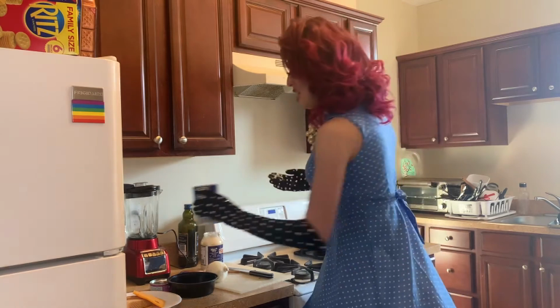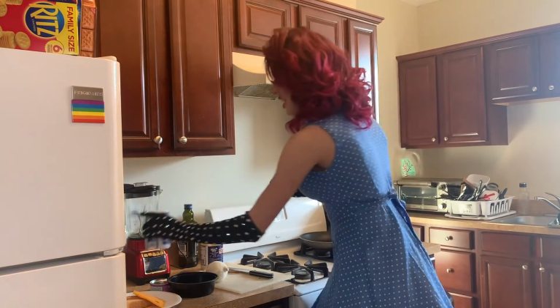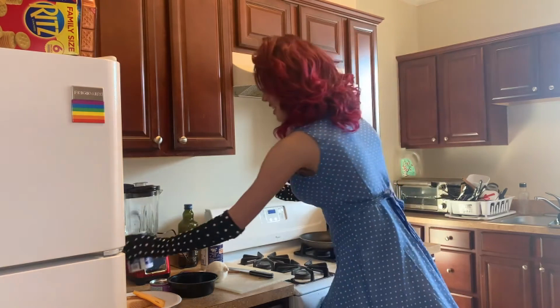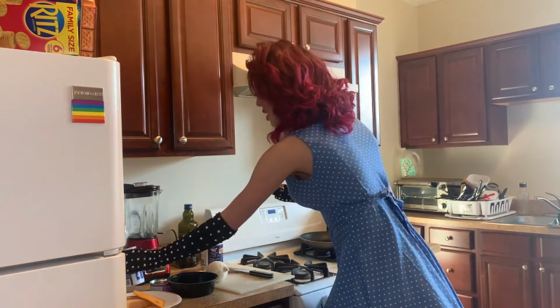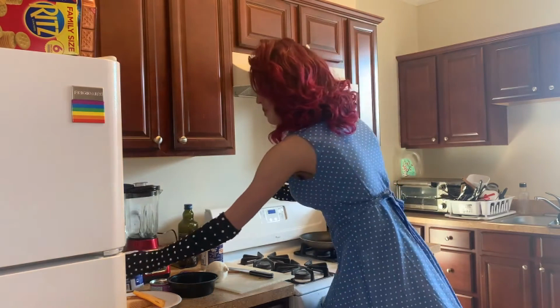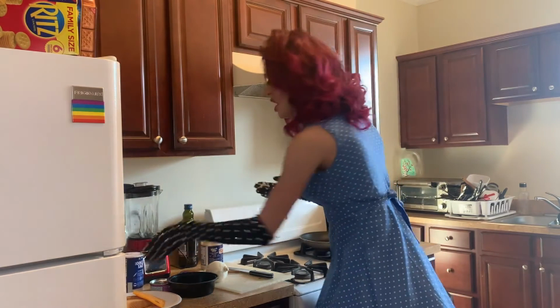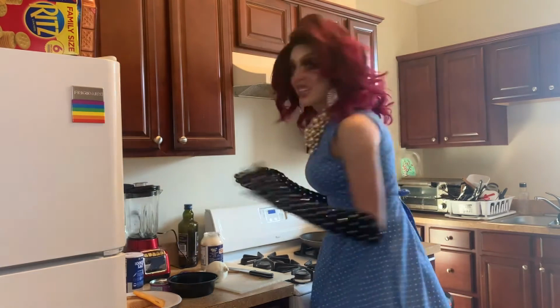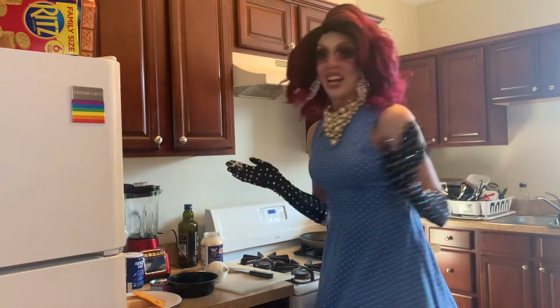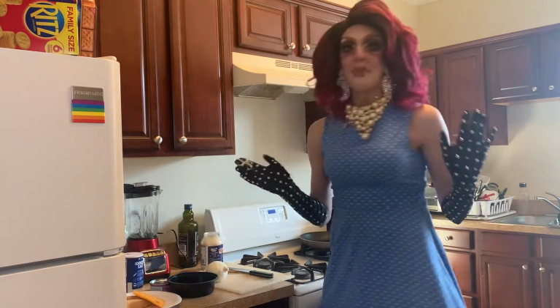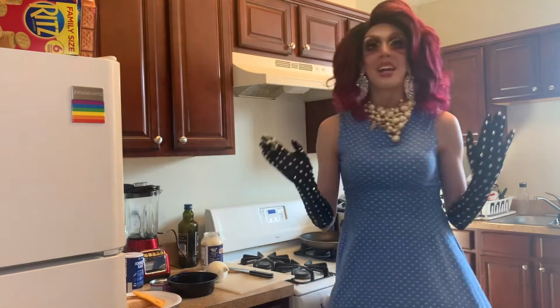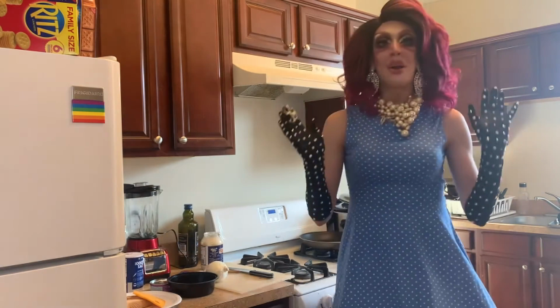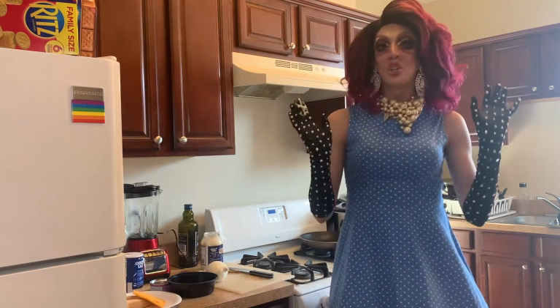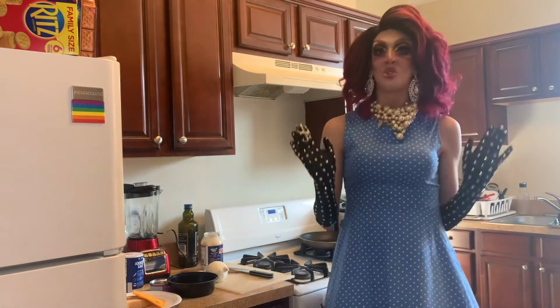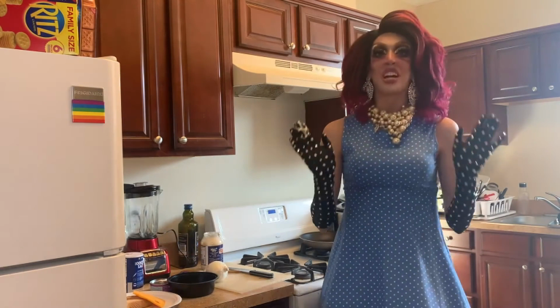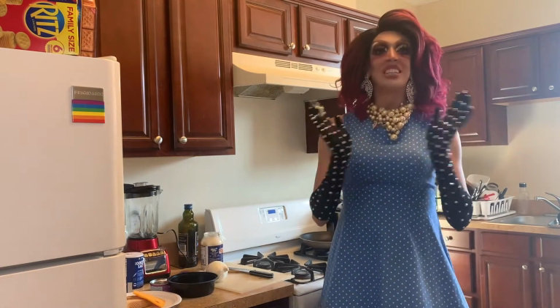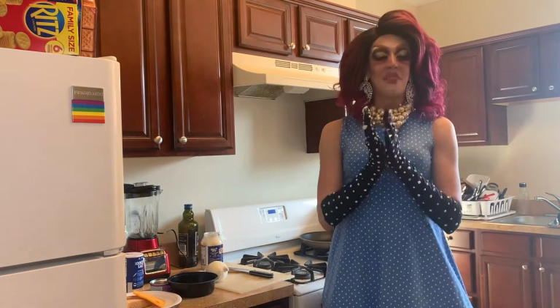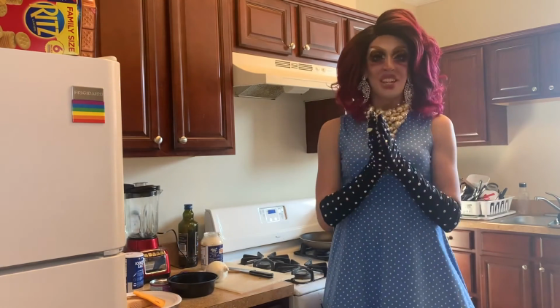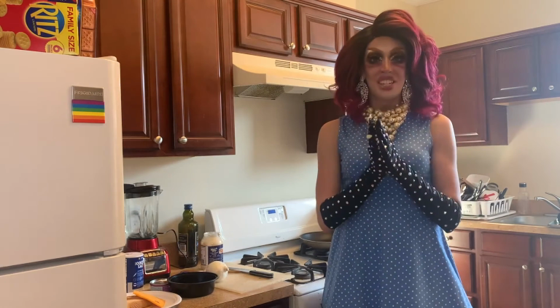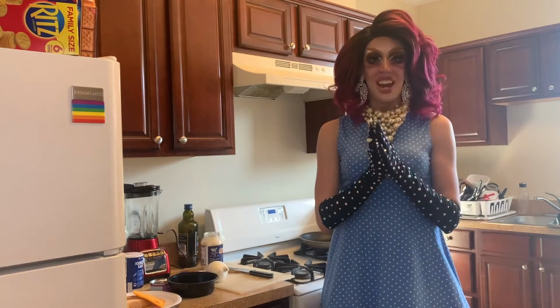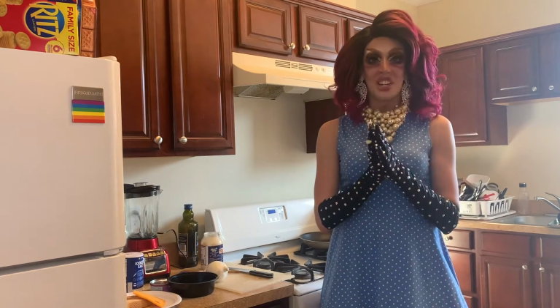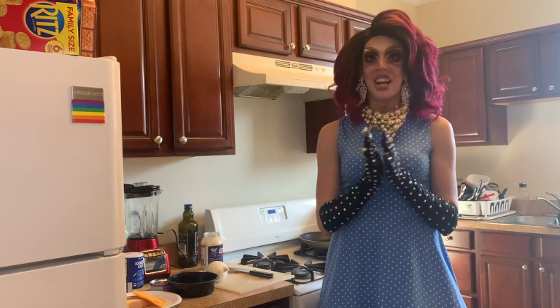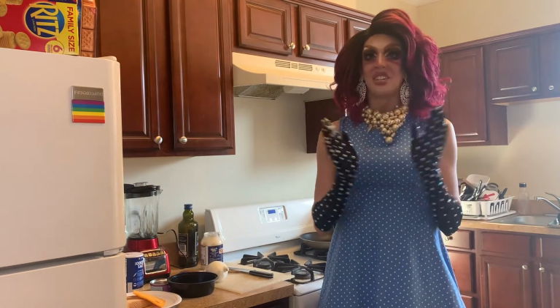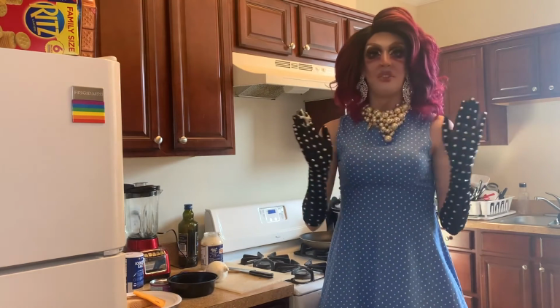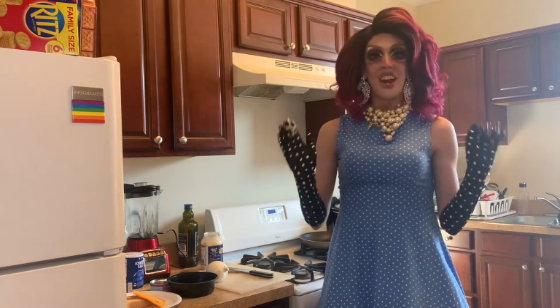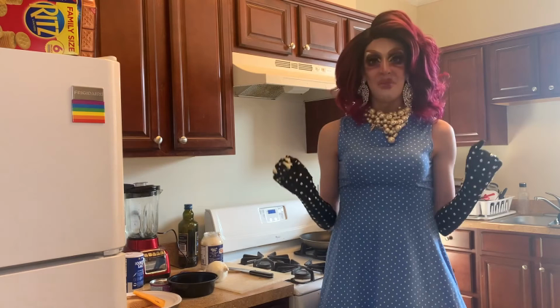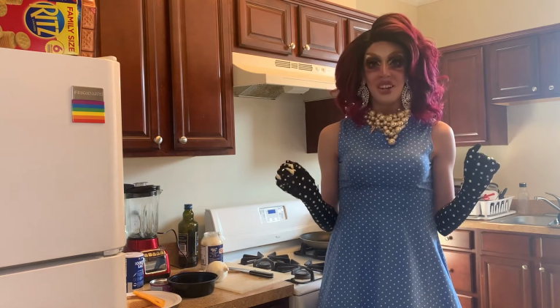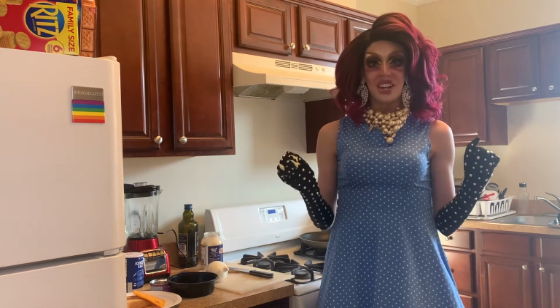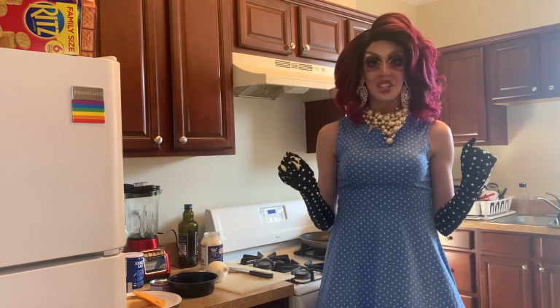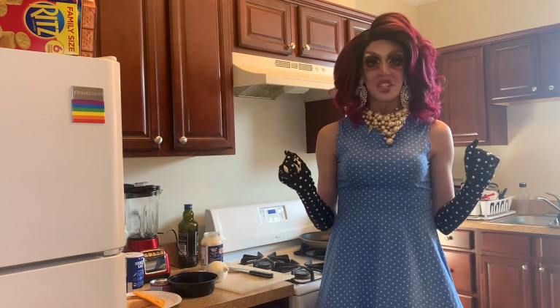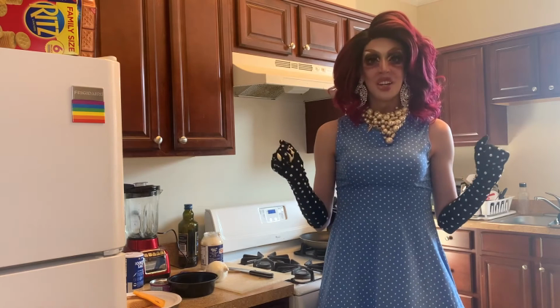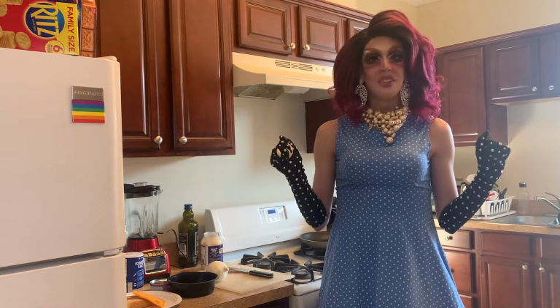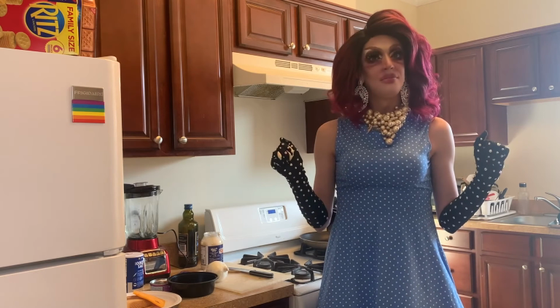Alright, so I'm so excited. My children are going to love this dish. It is their favorite dish.